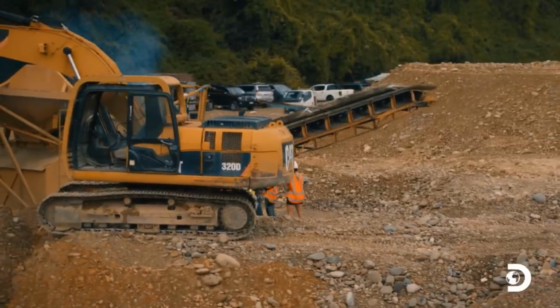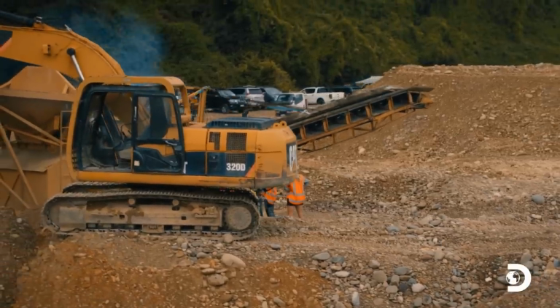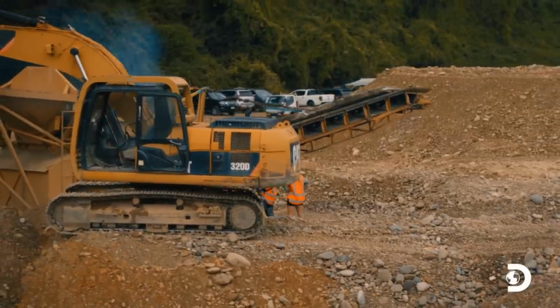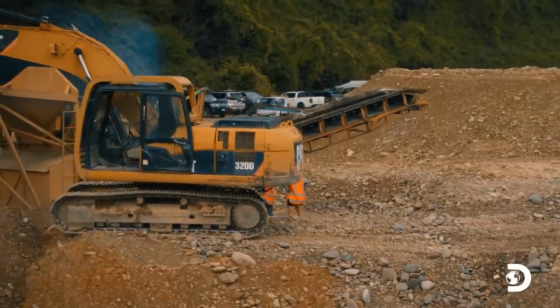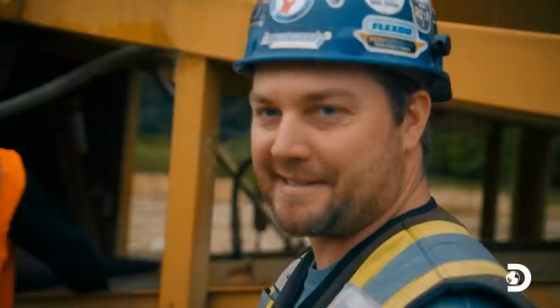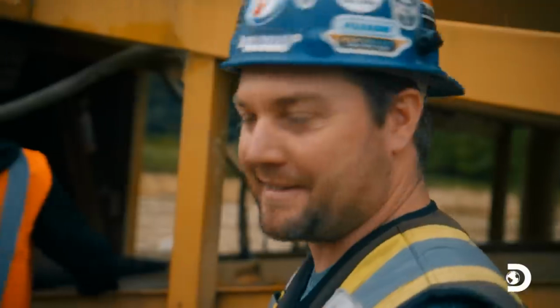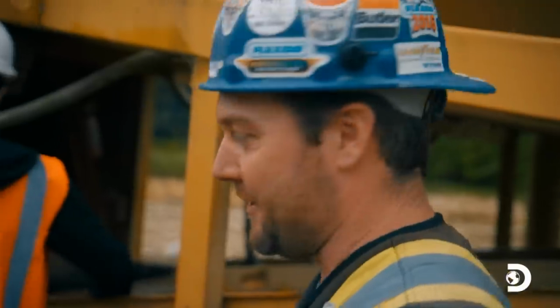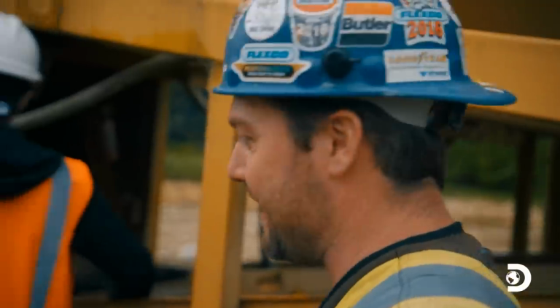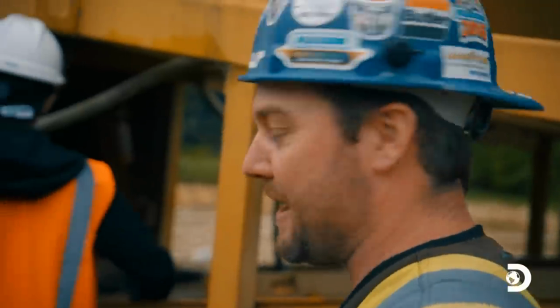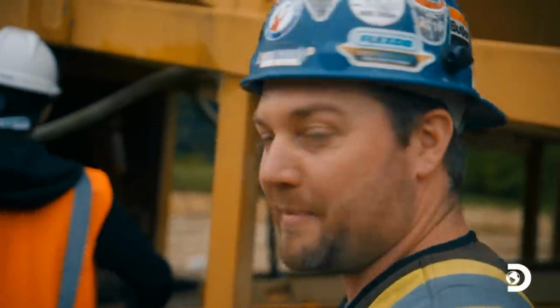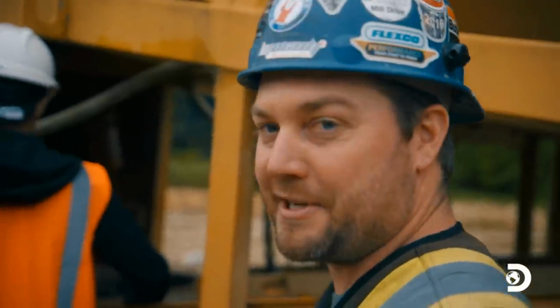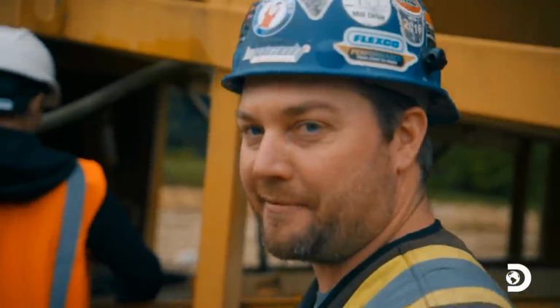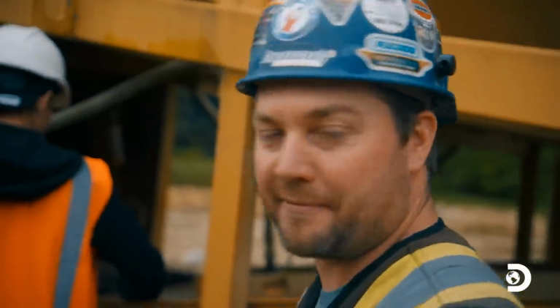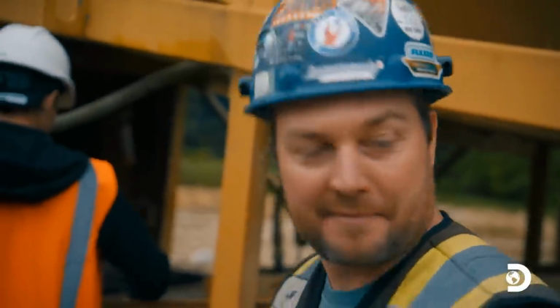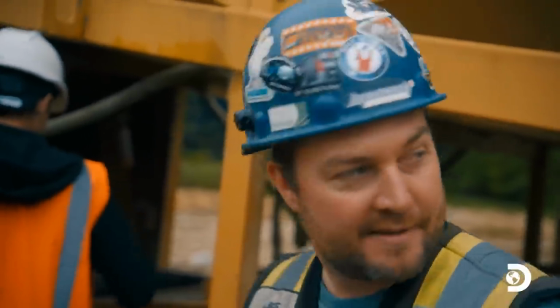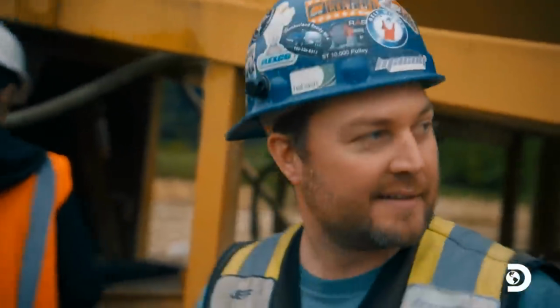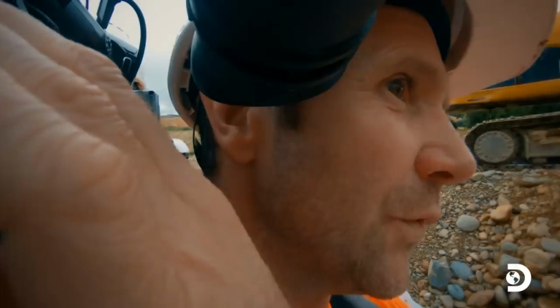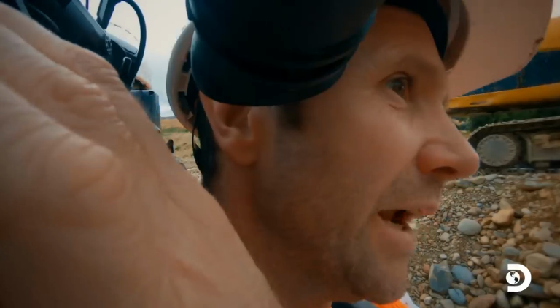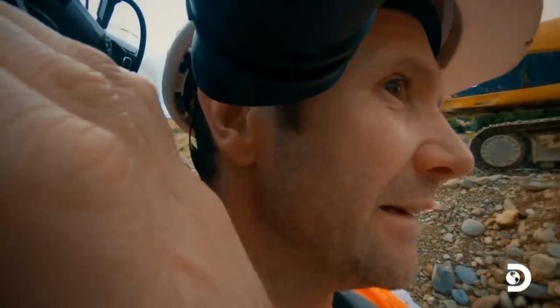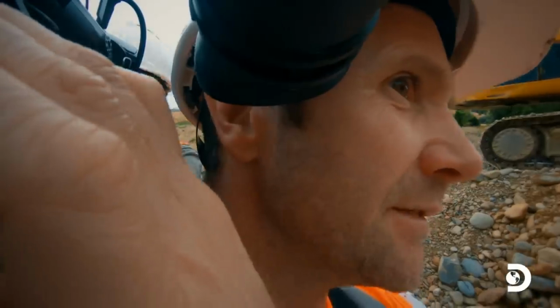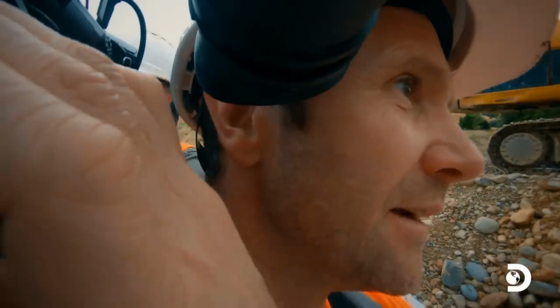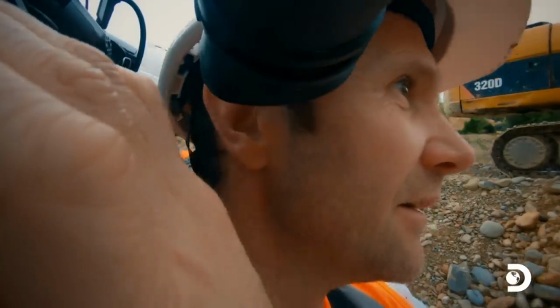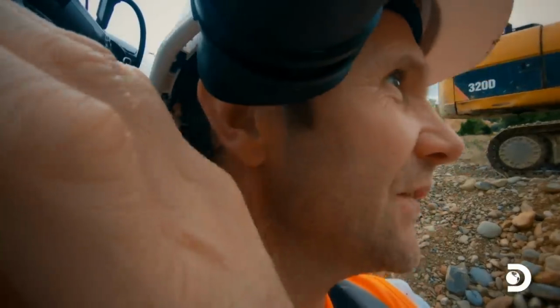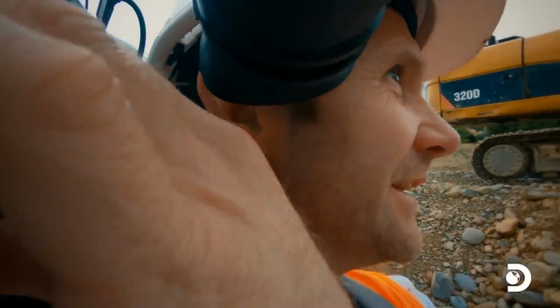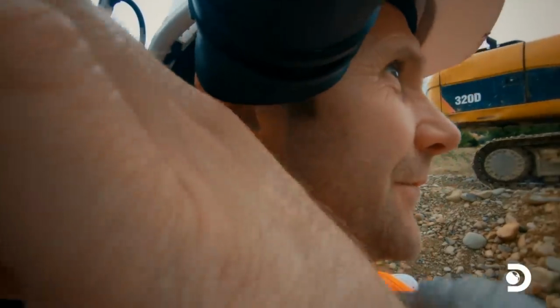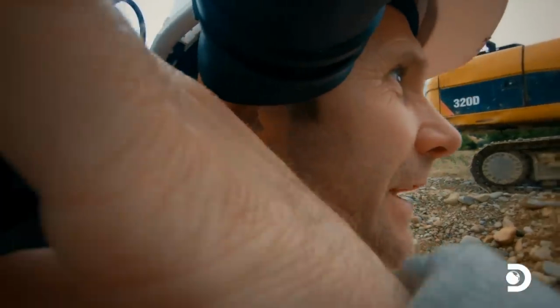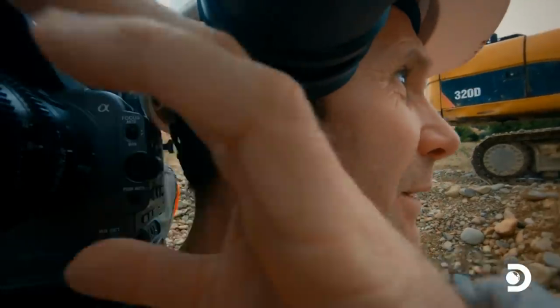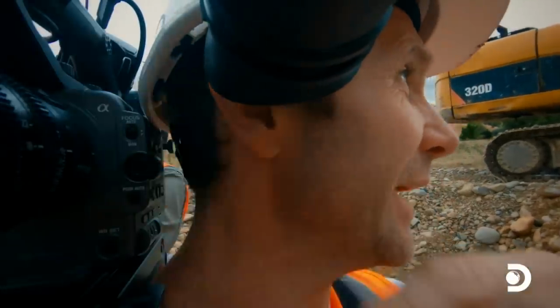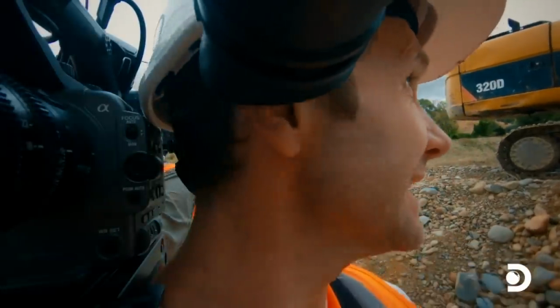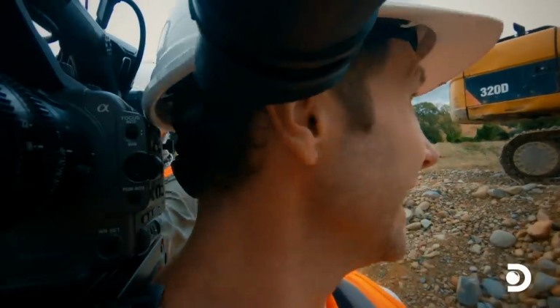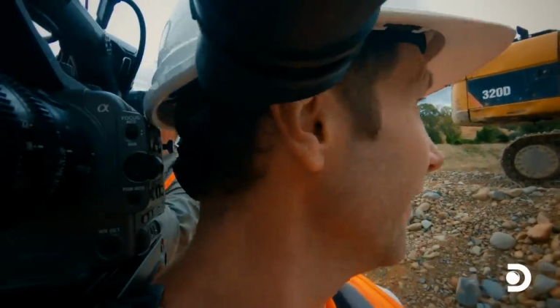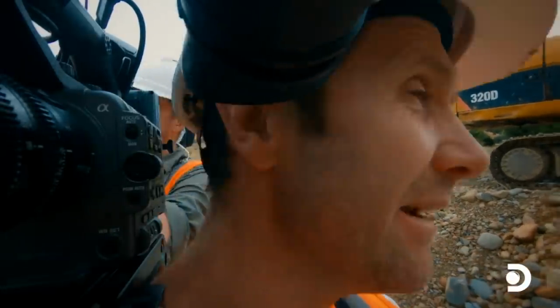Happy Jeff? Oh yeah, happy Jeff. Sweet. Just need to feed the beast now then.